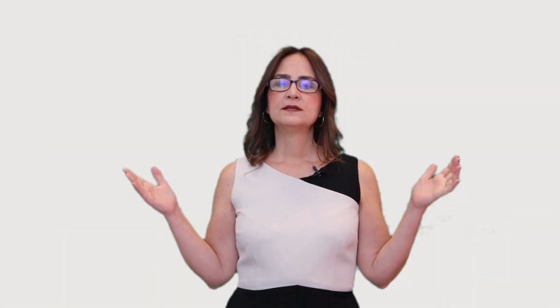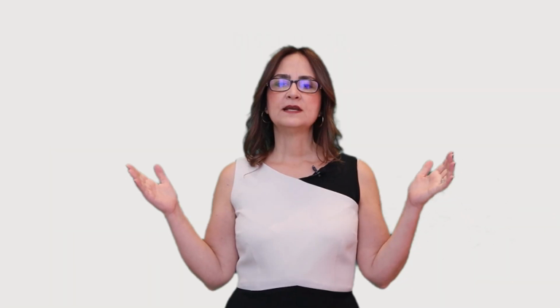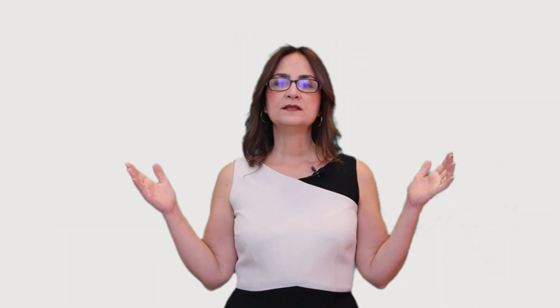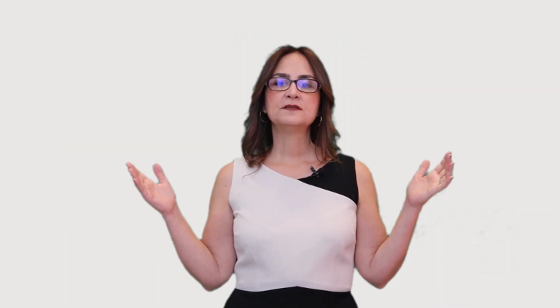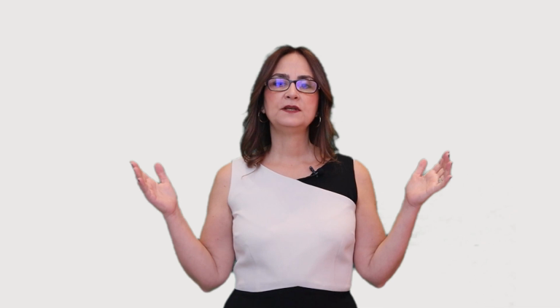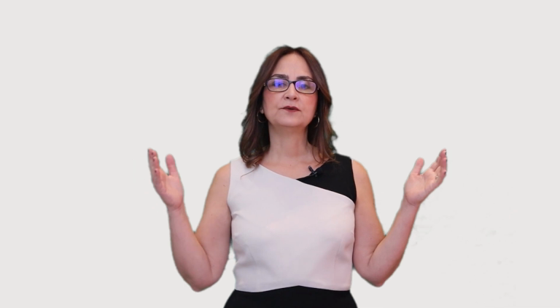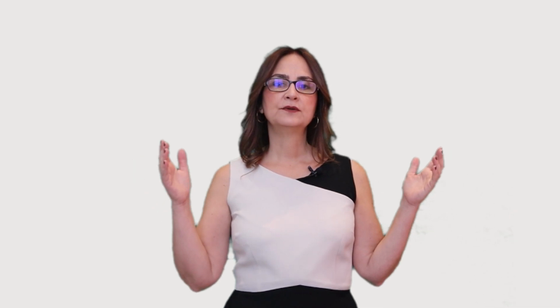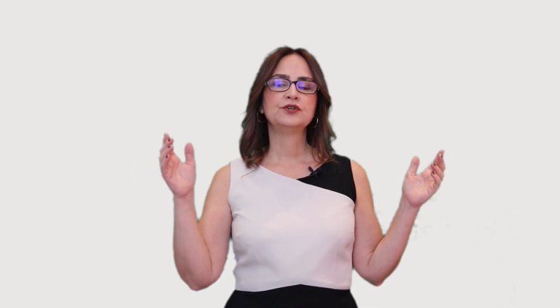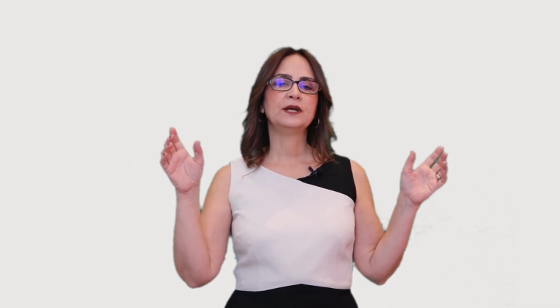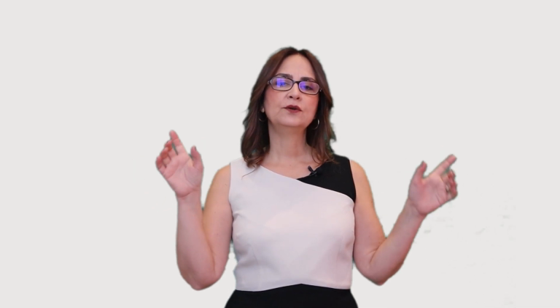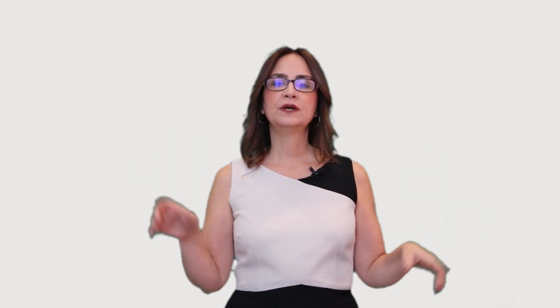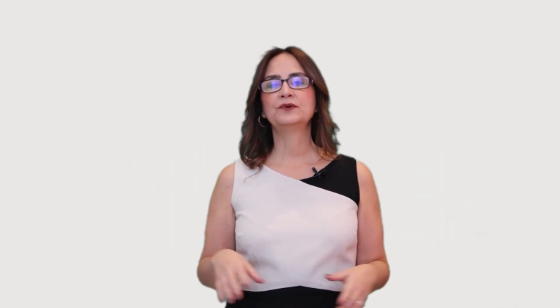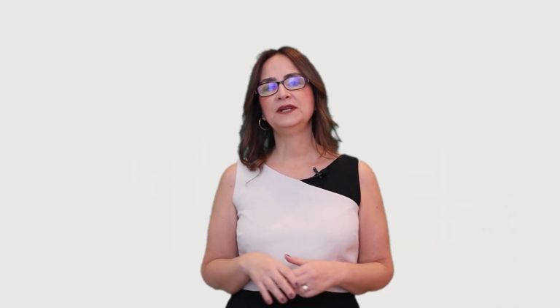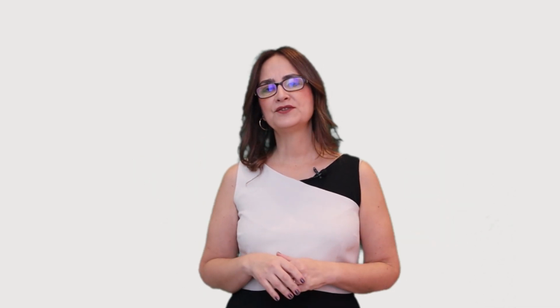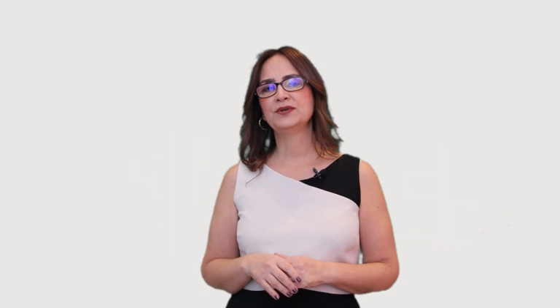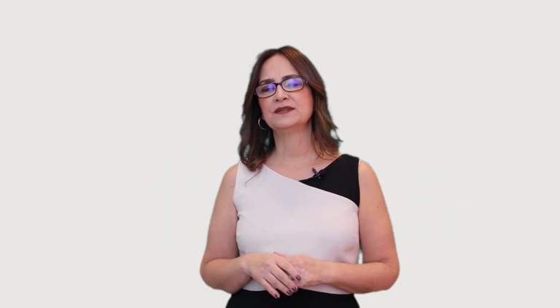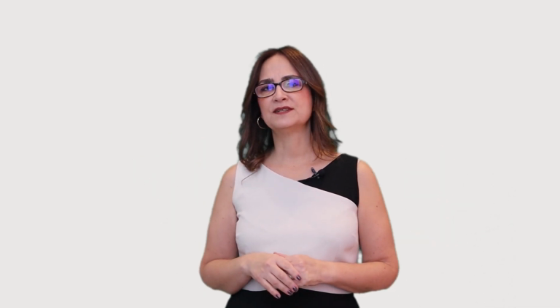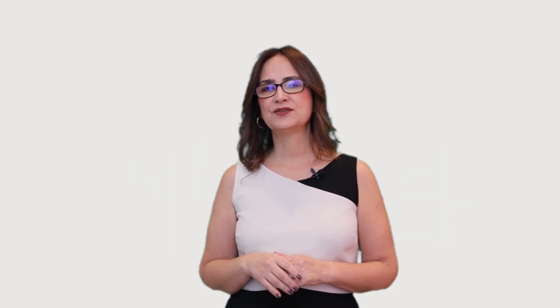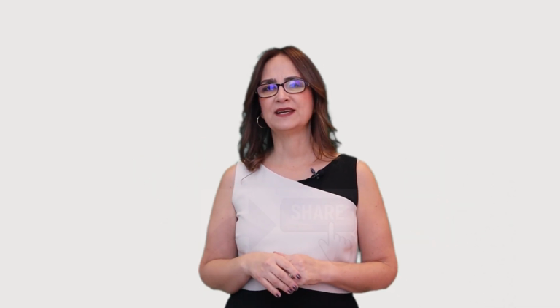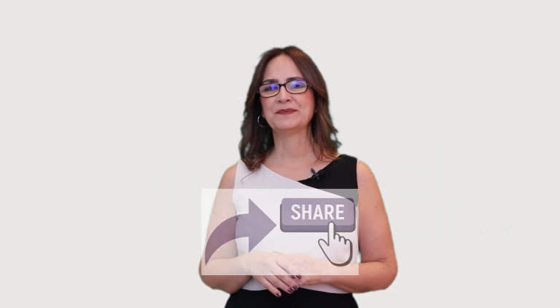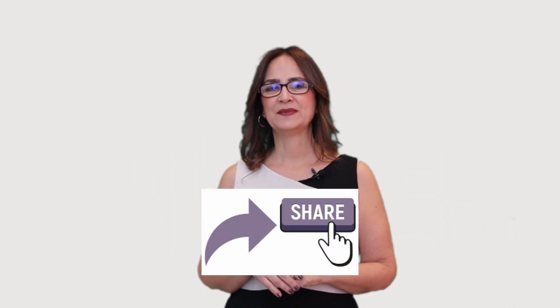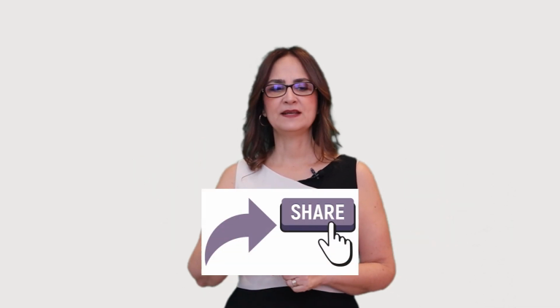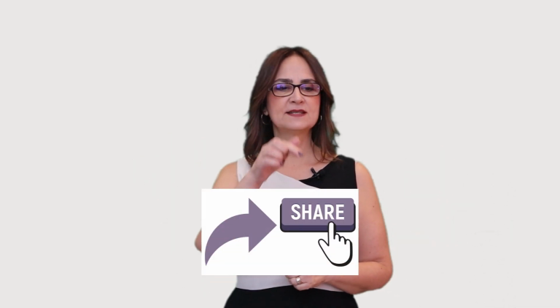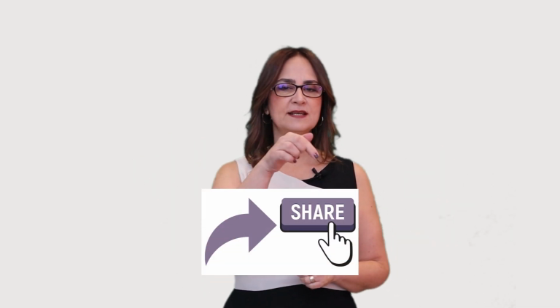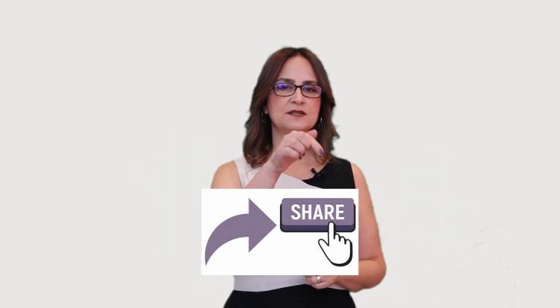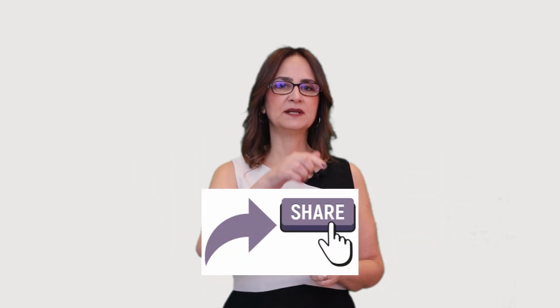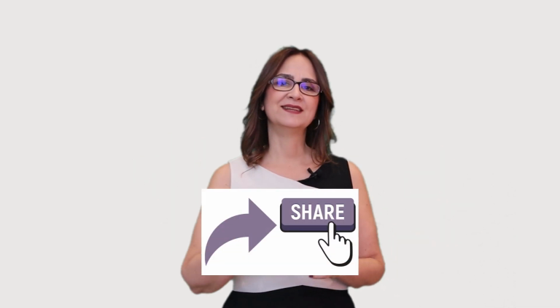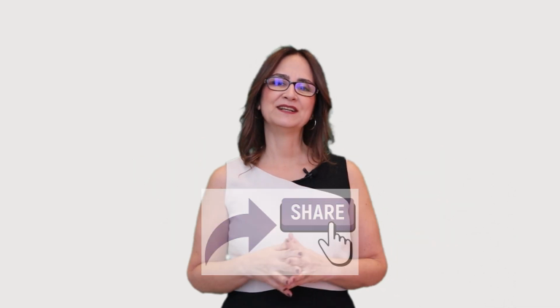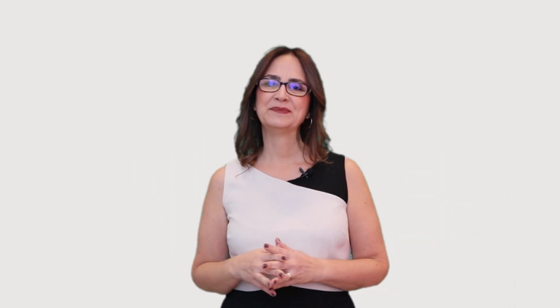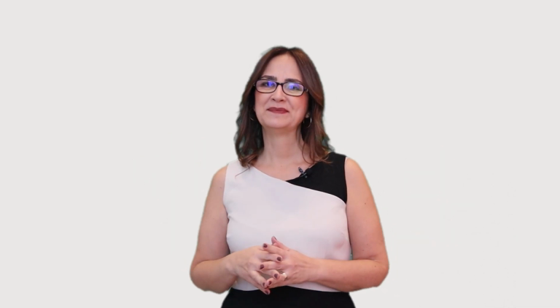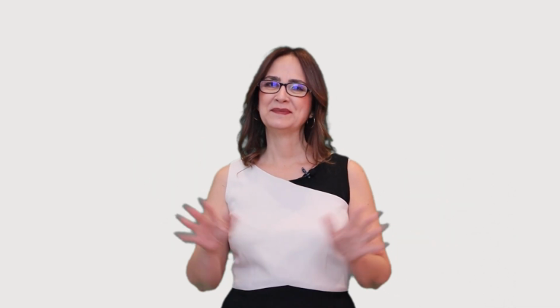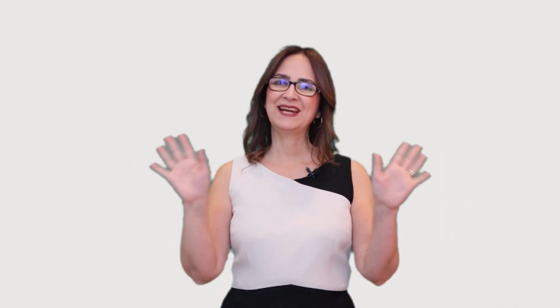Send this video to anyone who needs to hear this today. There is a send button here. Bye!